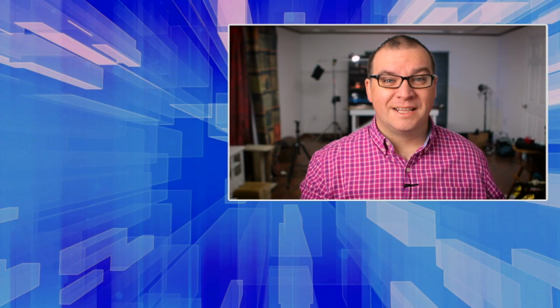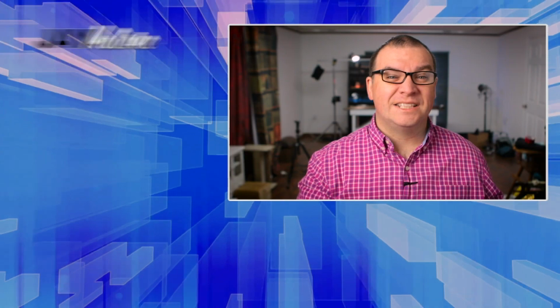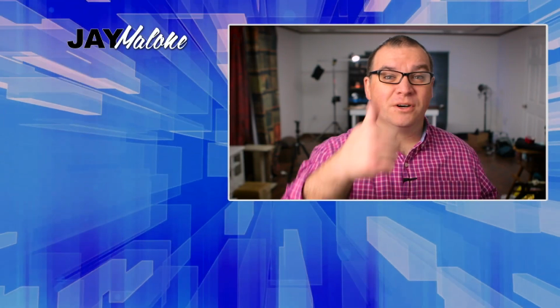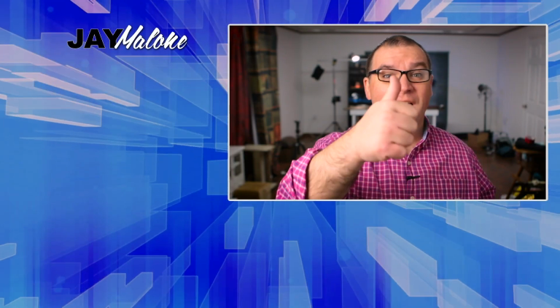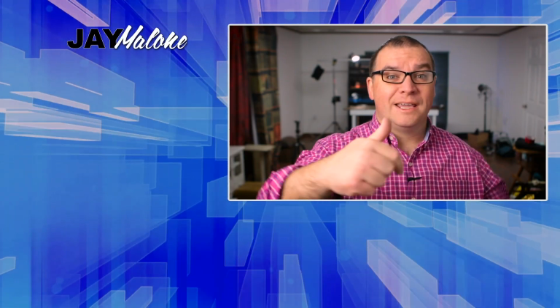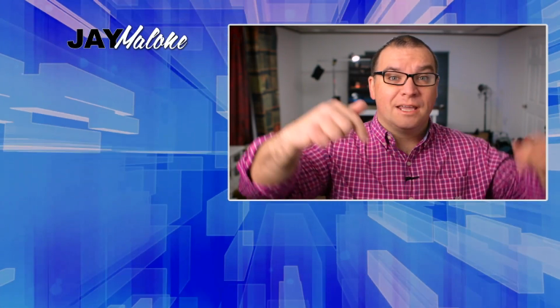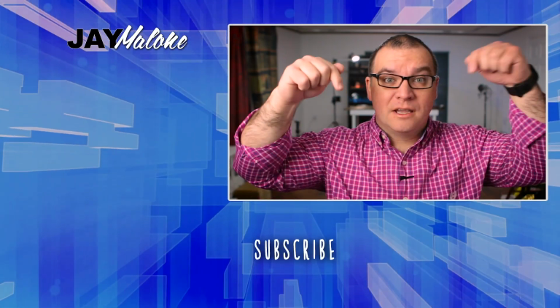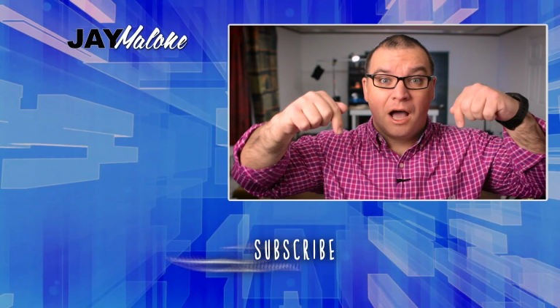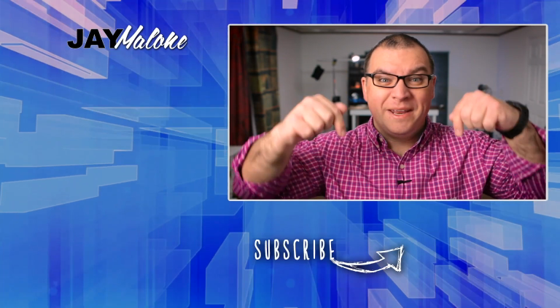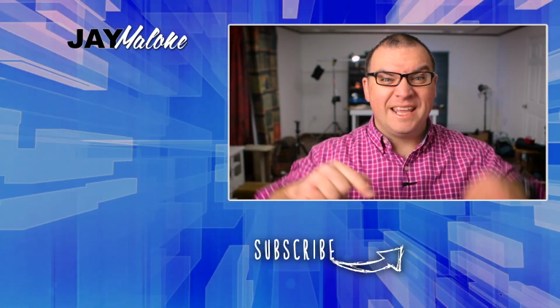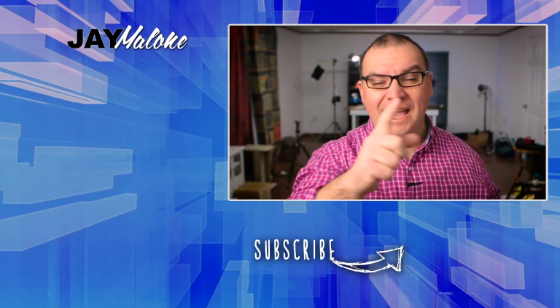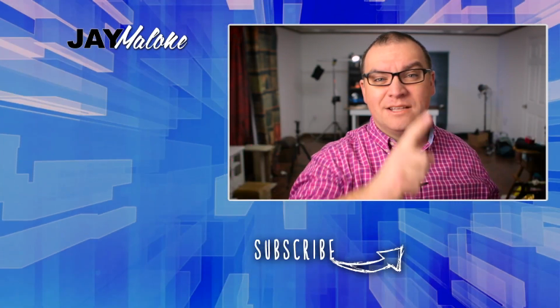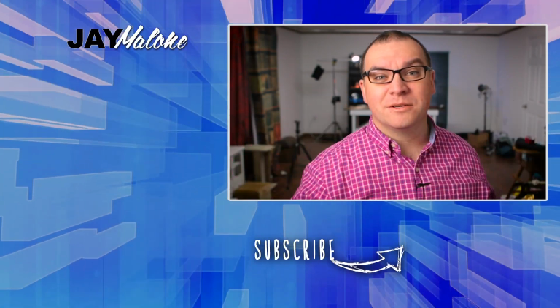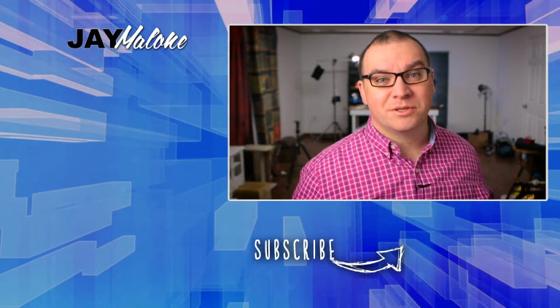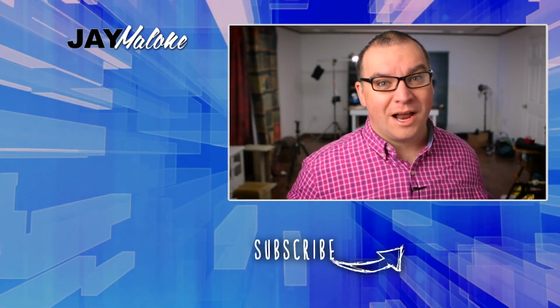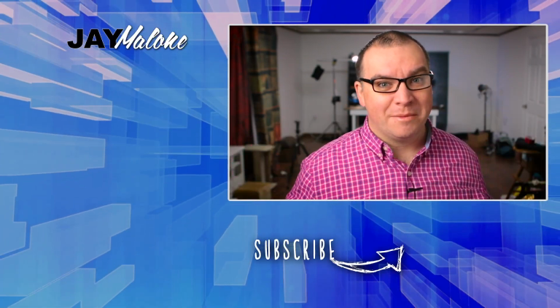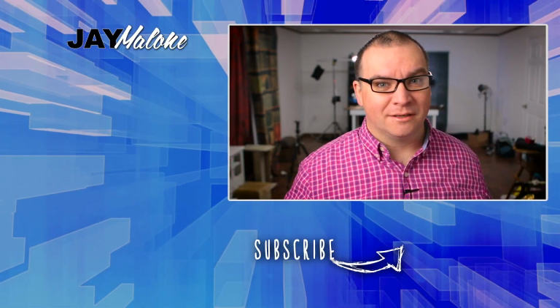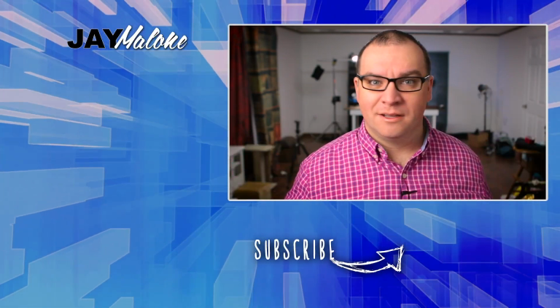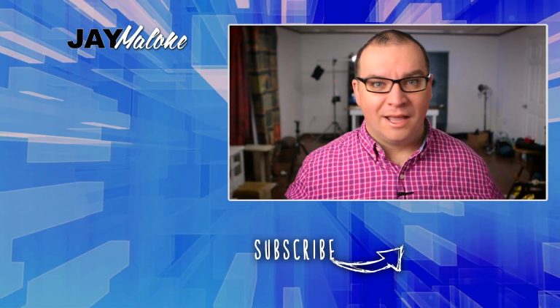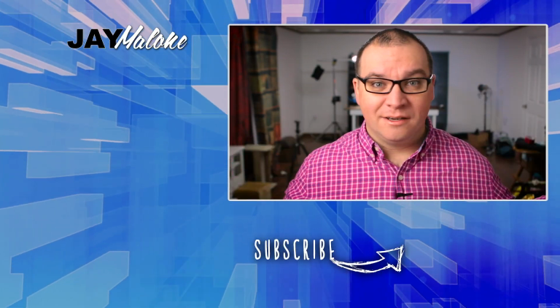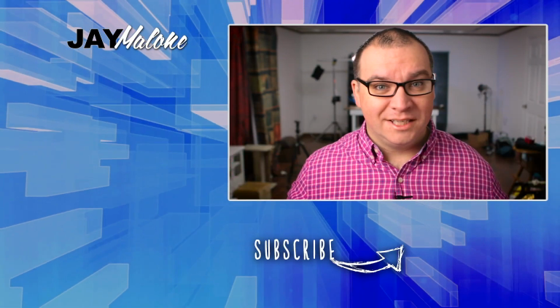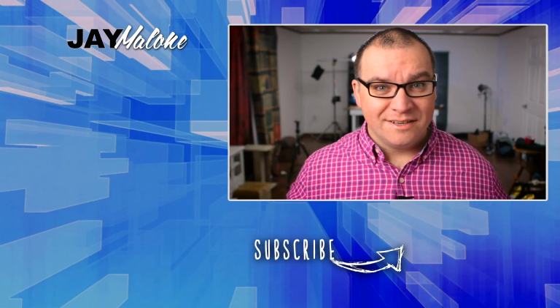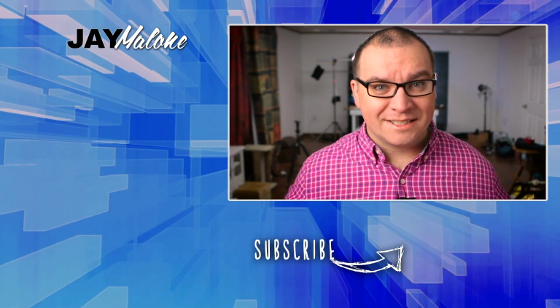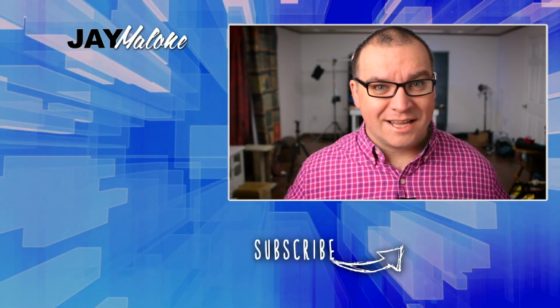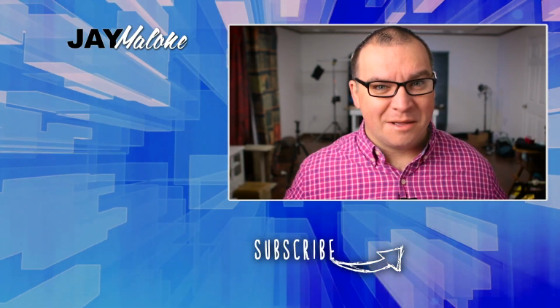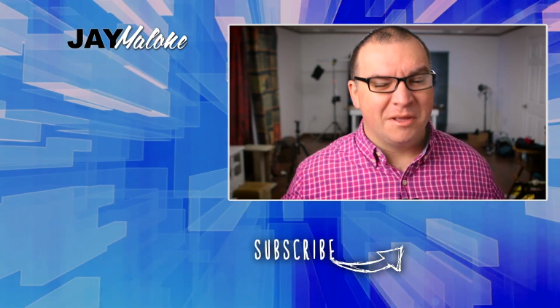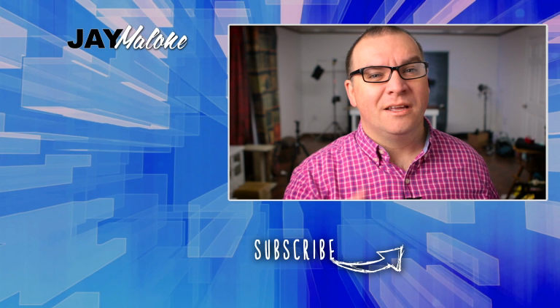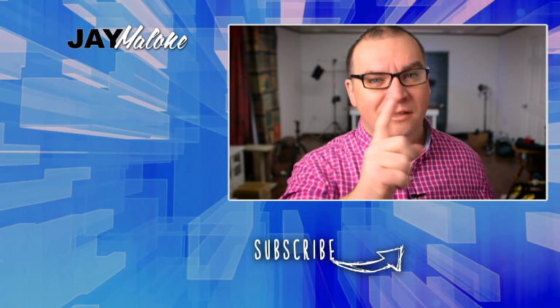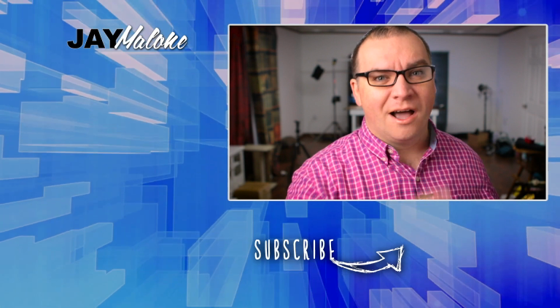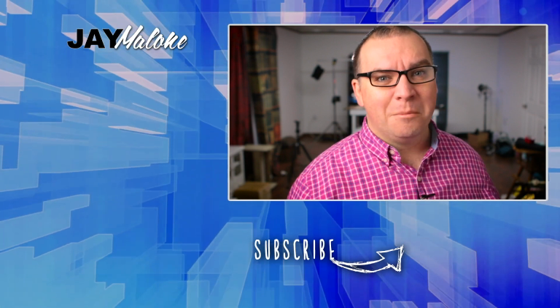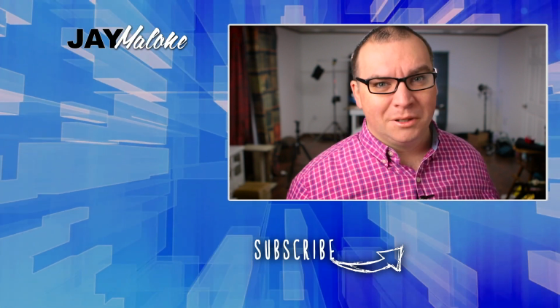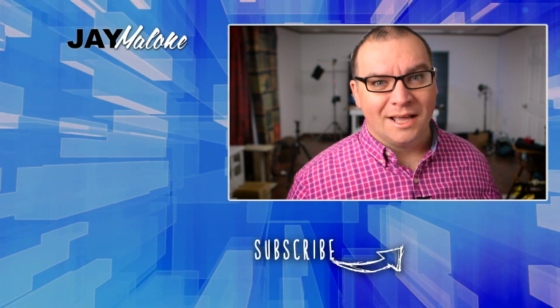Thanks for liking, commenting, and subscribing. And until next time, God bless.